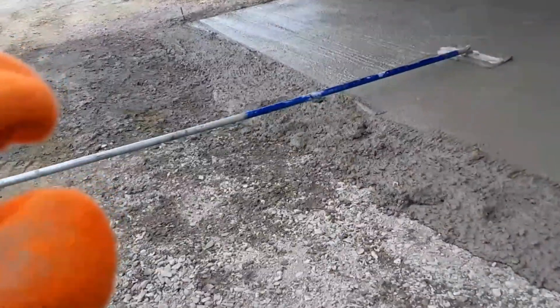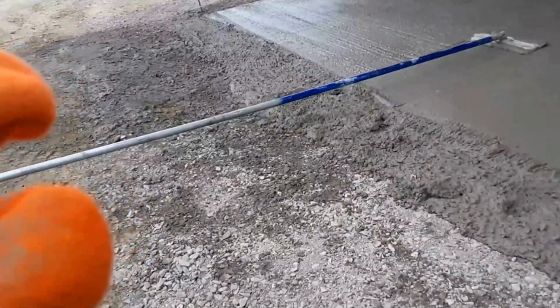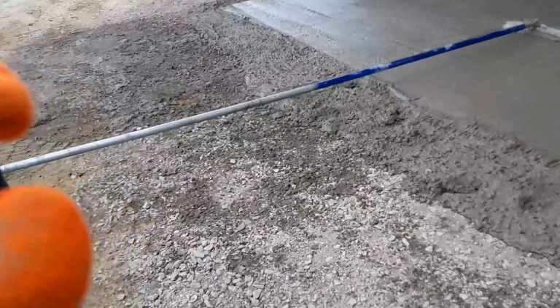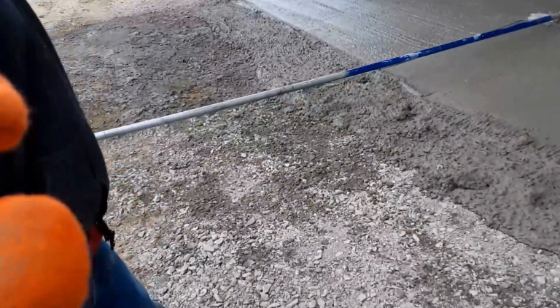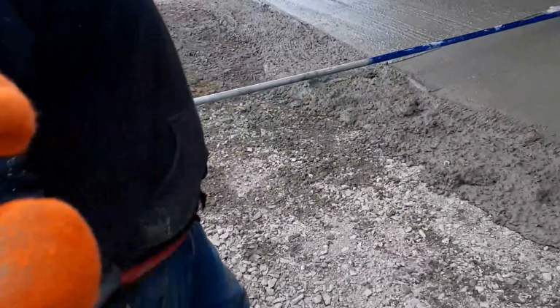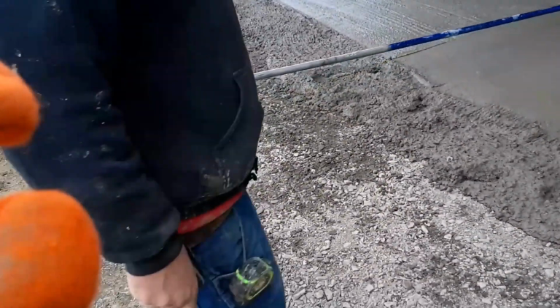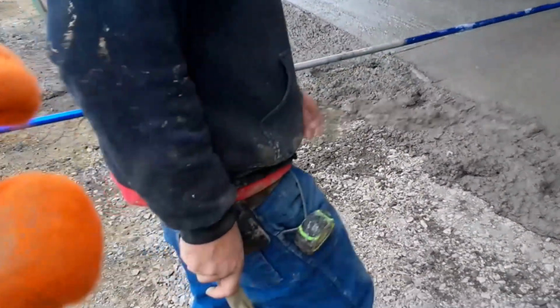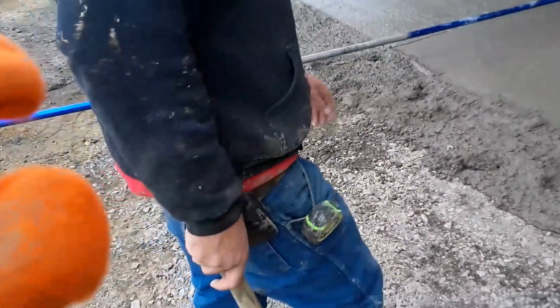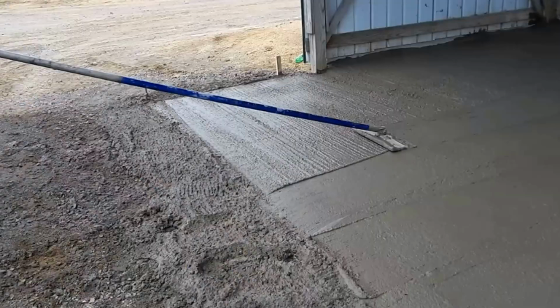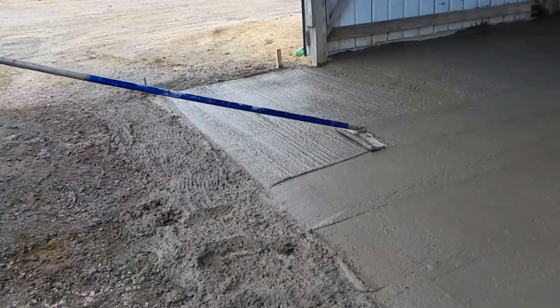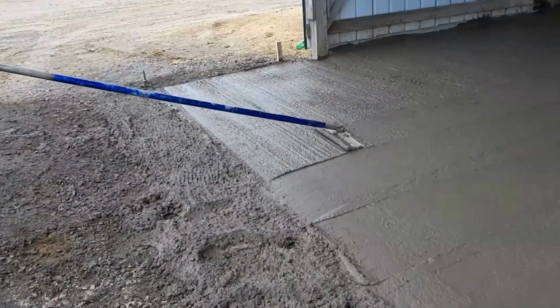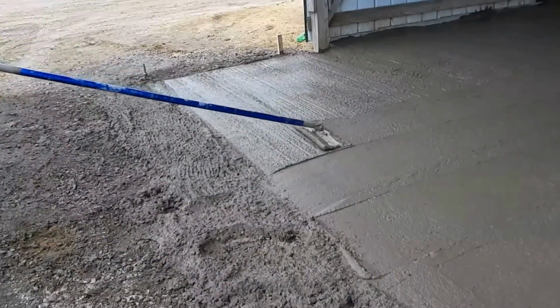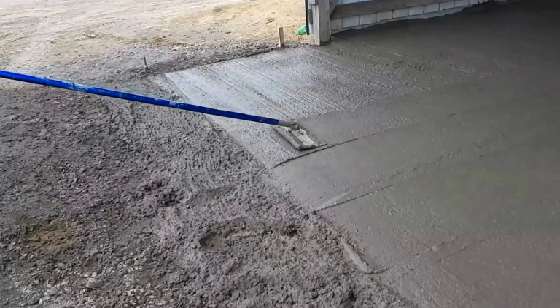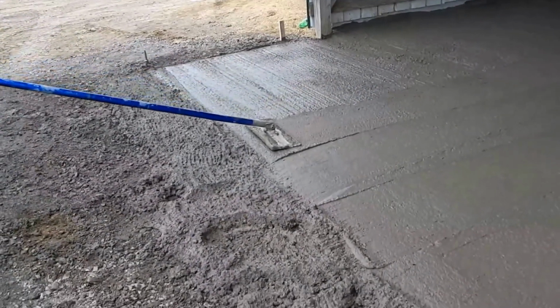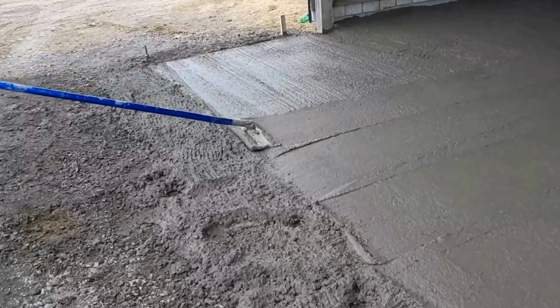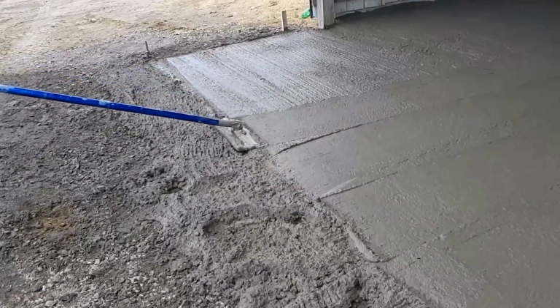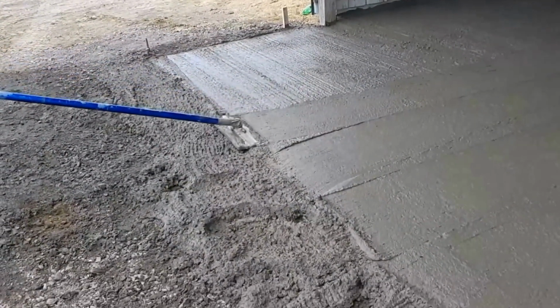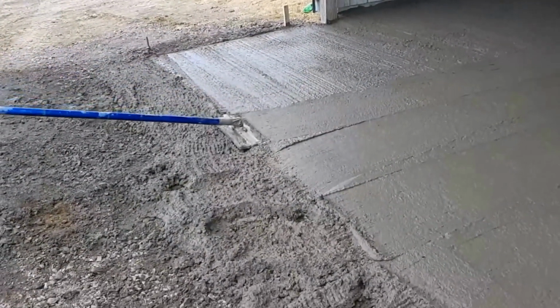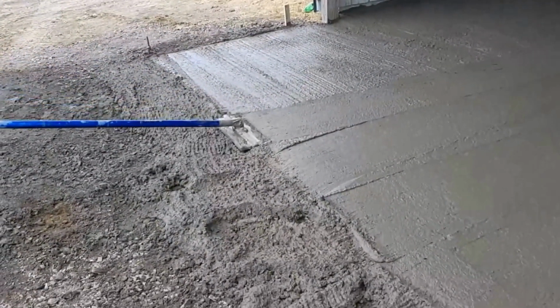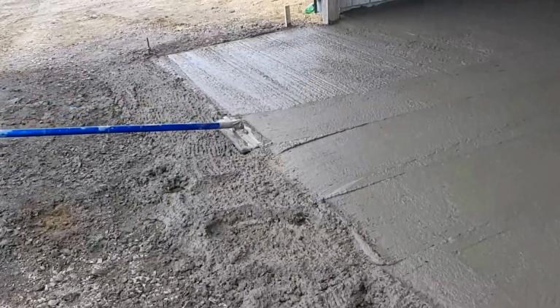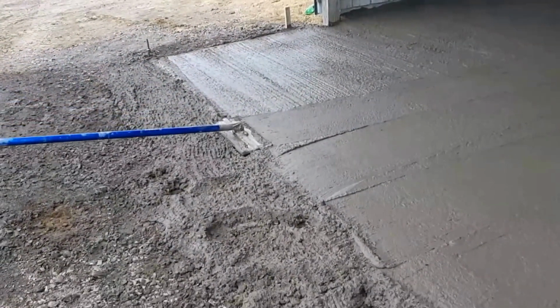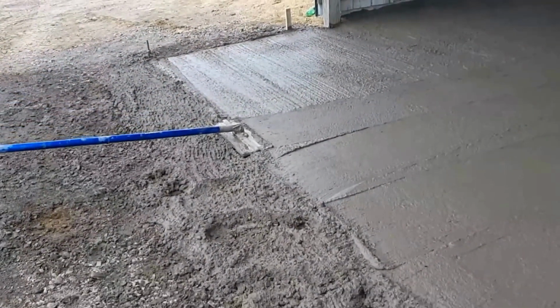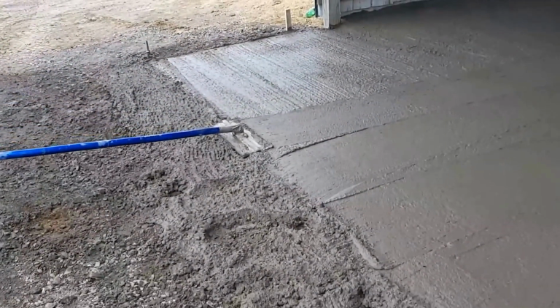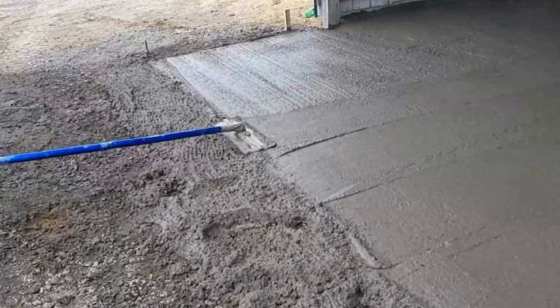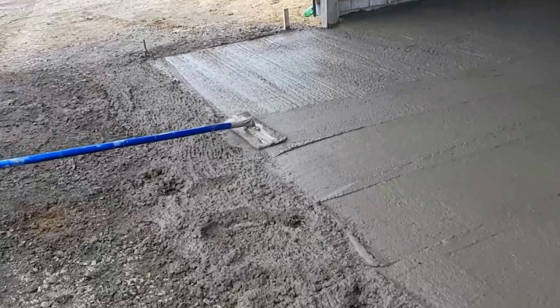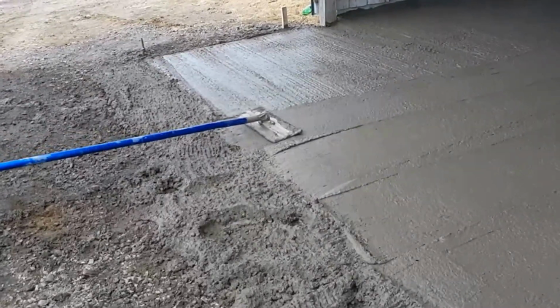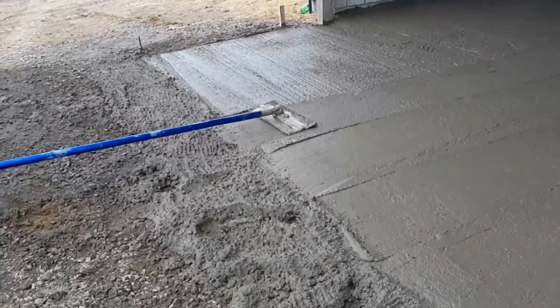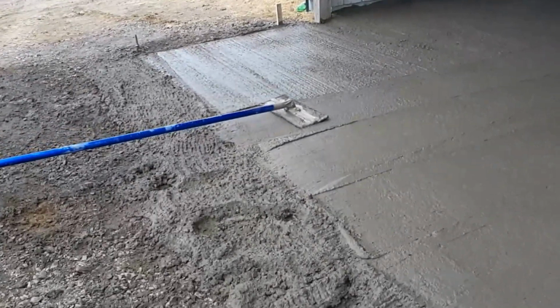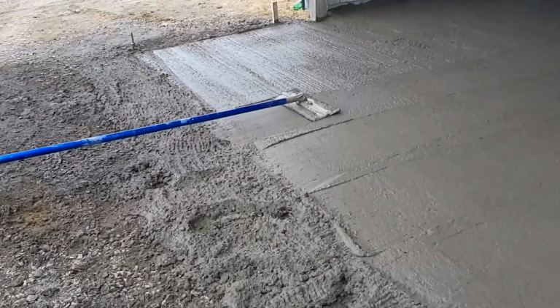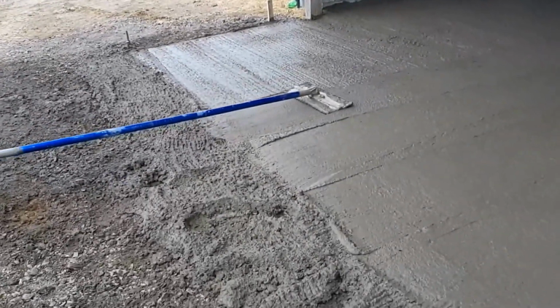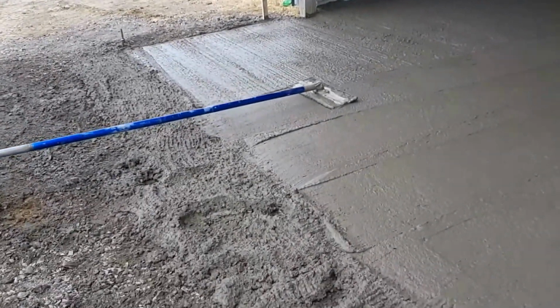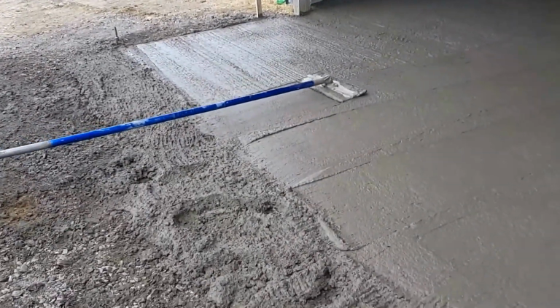We're going to get over the rake vents. Took one hour to pour that.